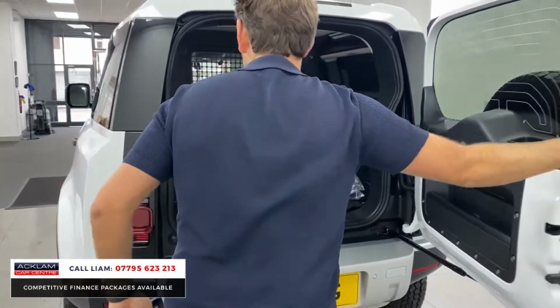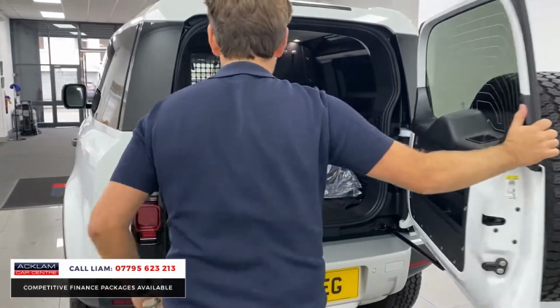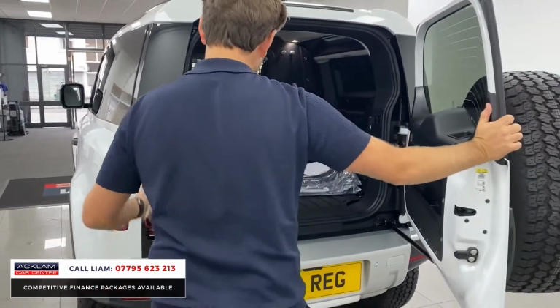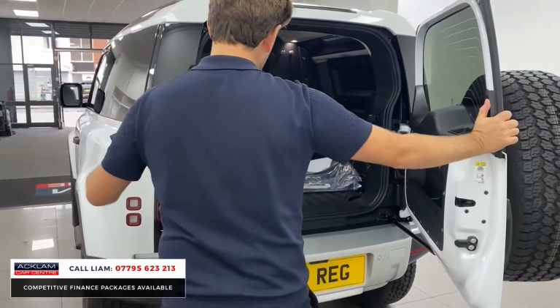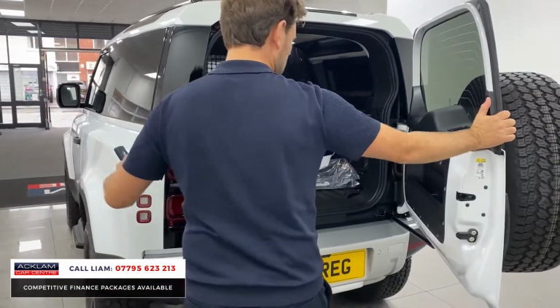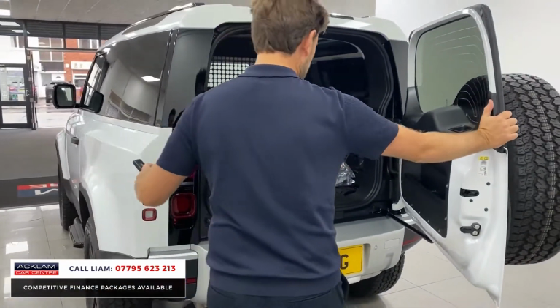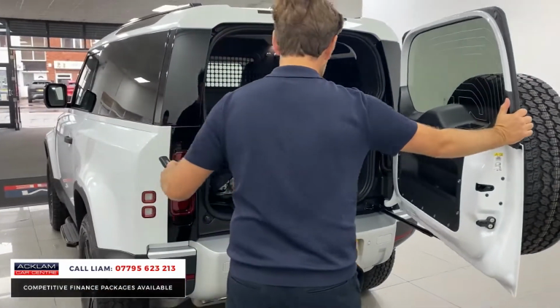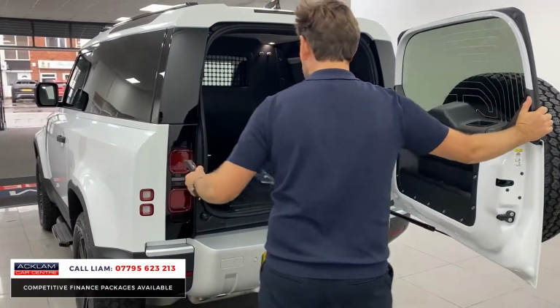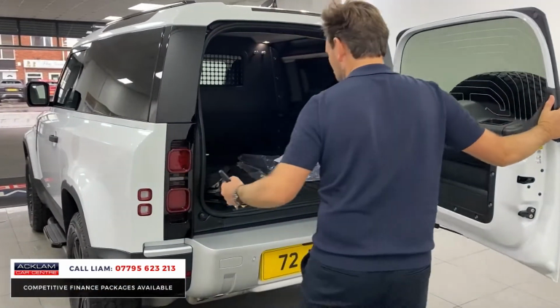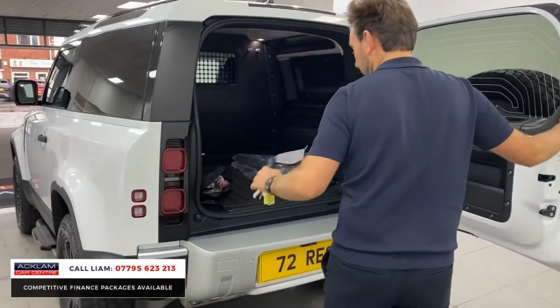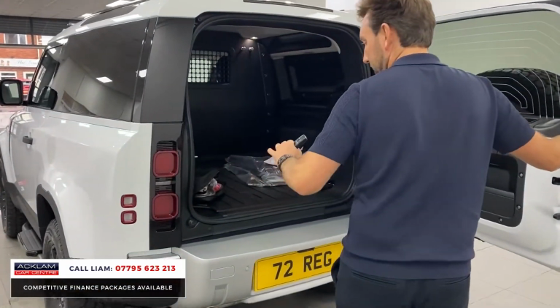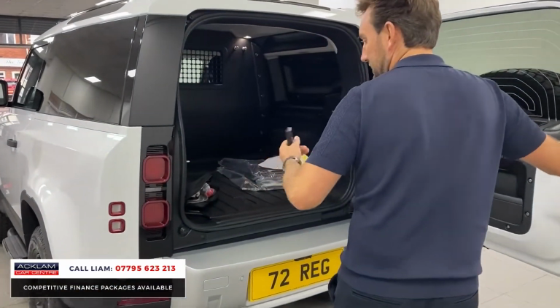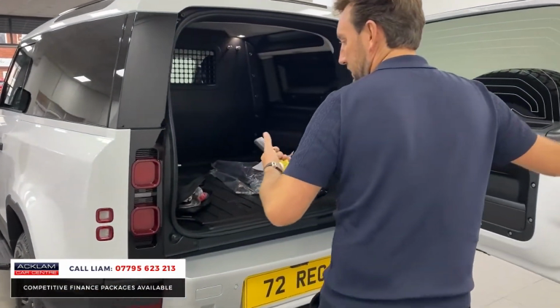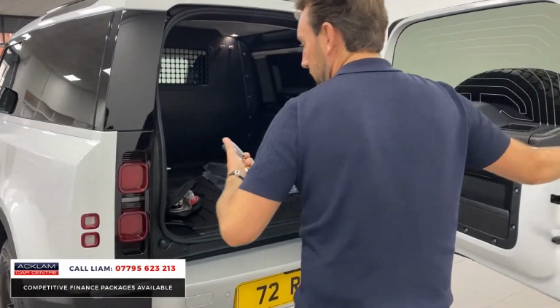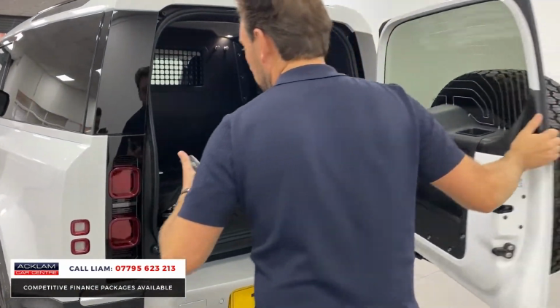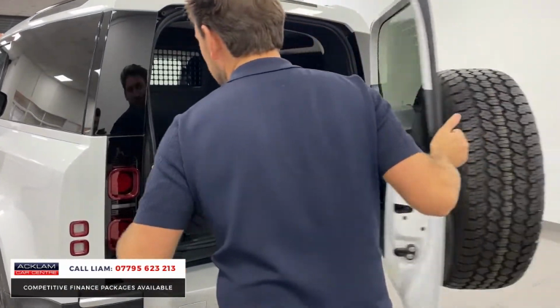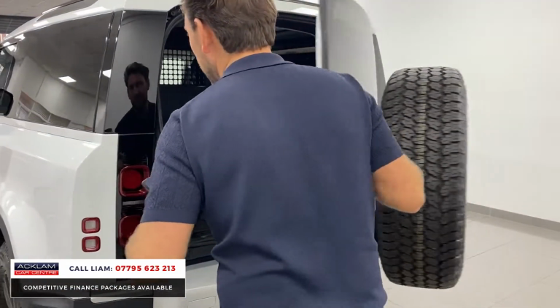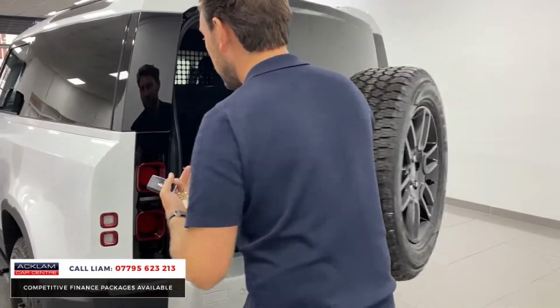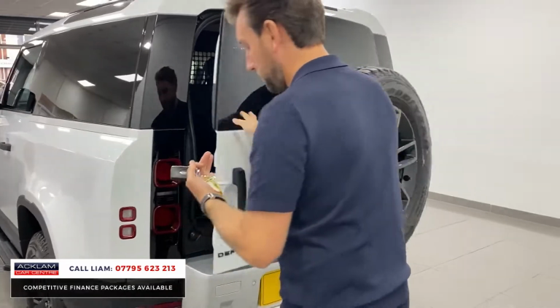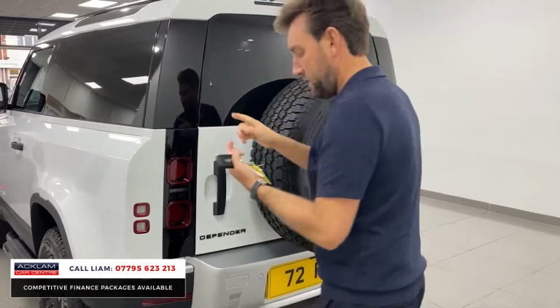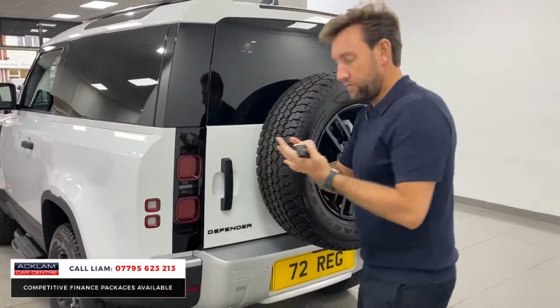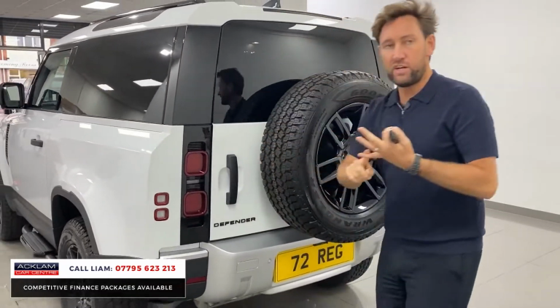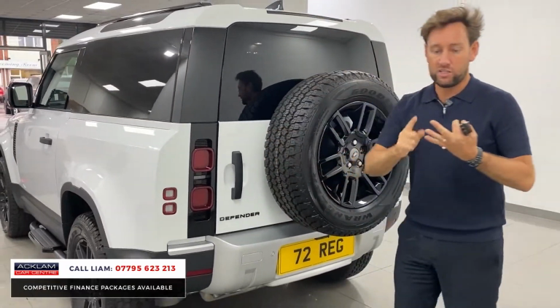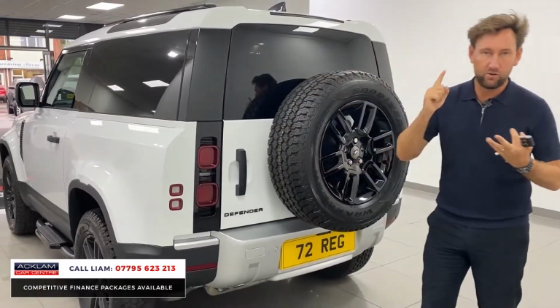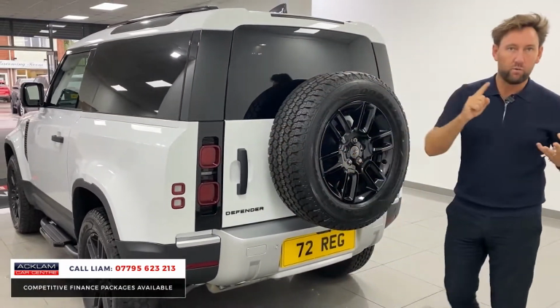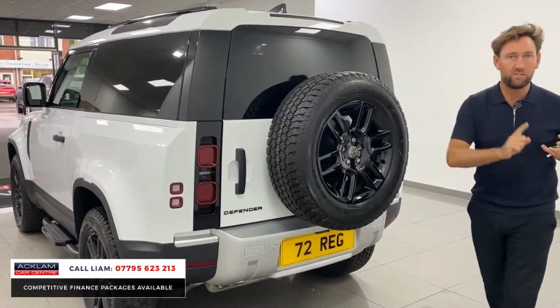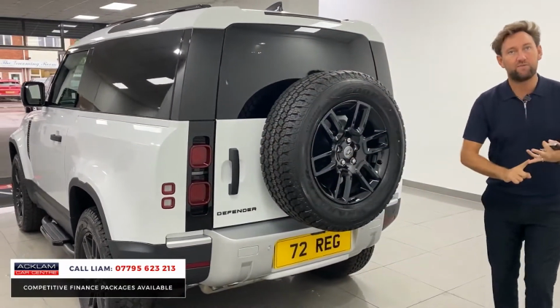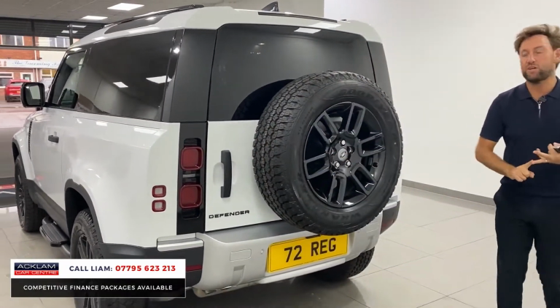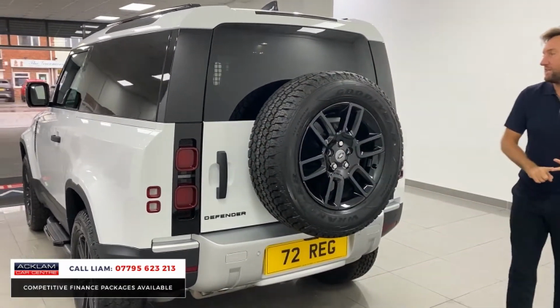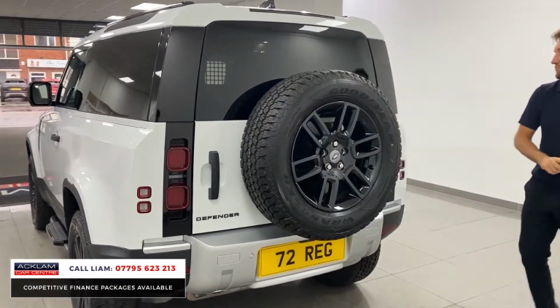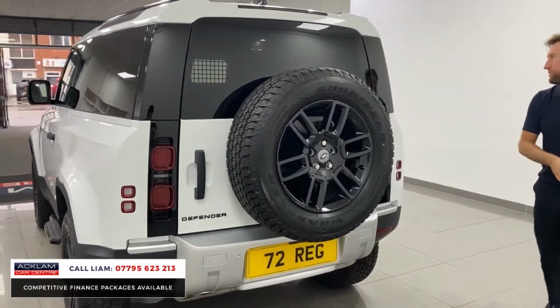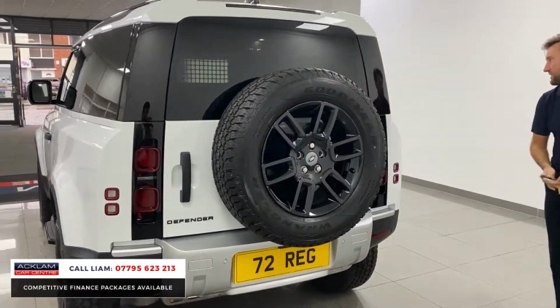Look at that load space. Look at that. Fantastic. With this vehicle, three years Land Rover warranty, three years Land Rover assist.